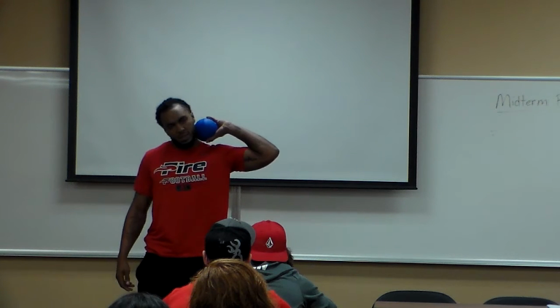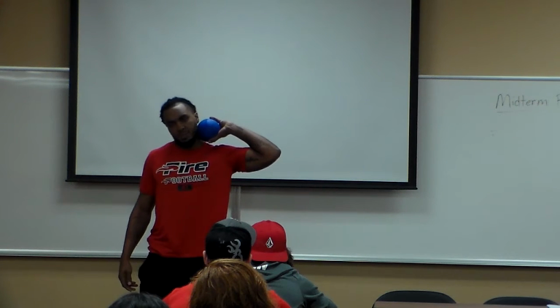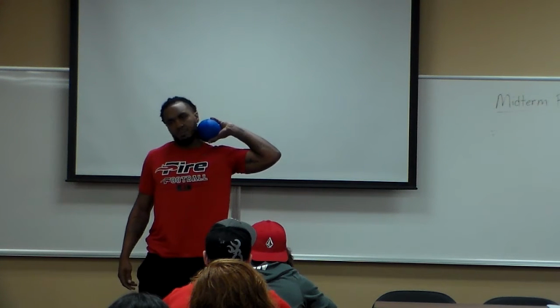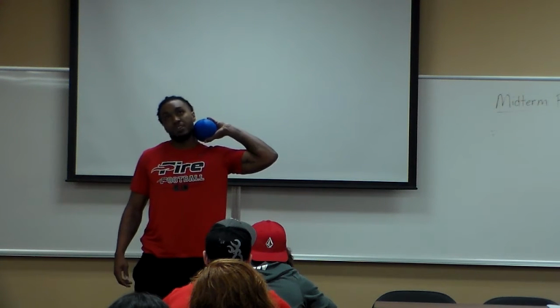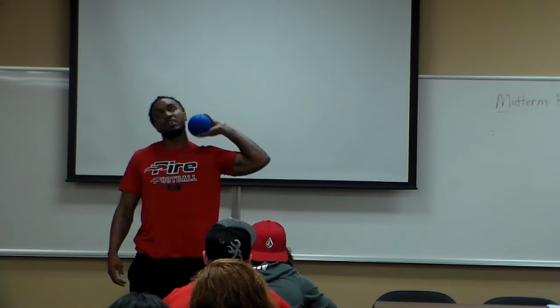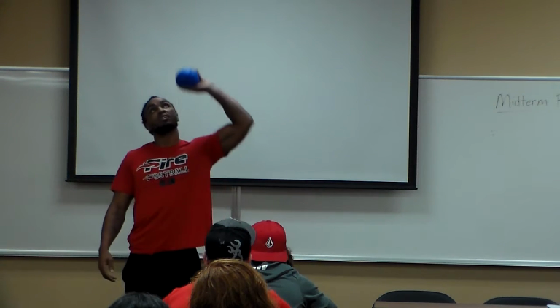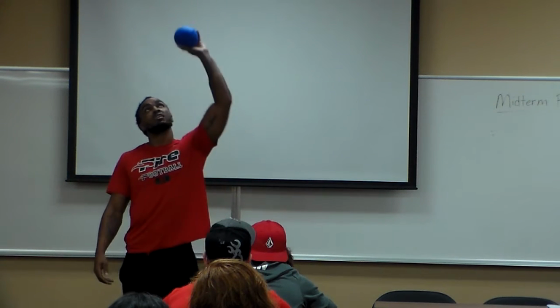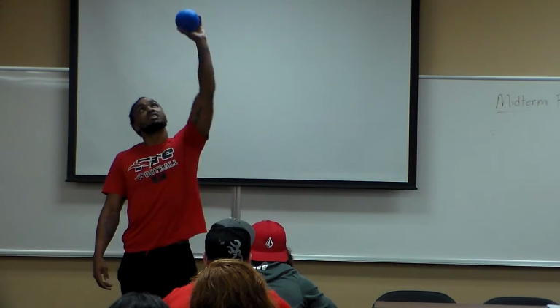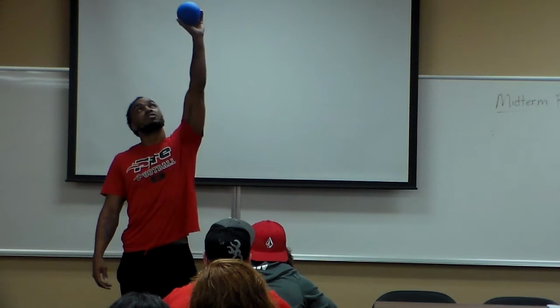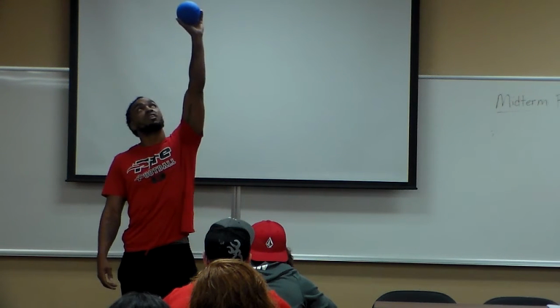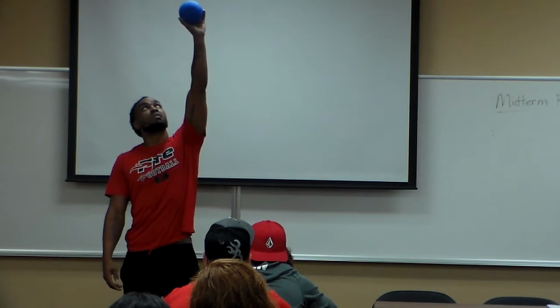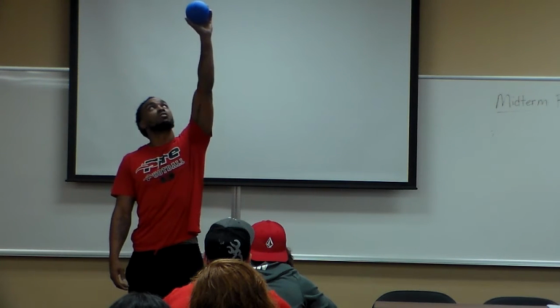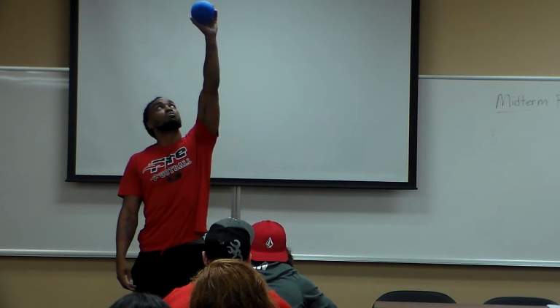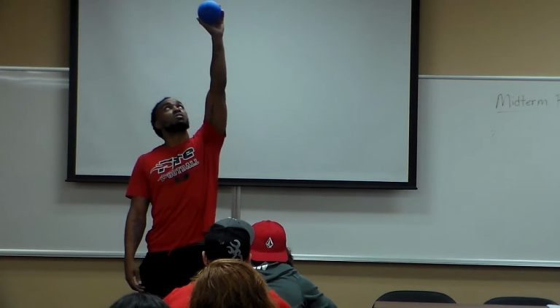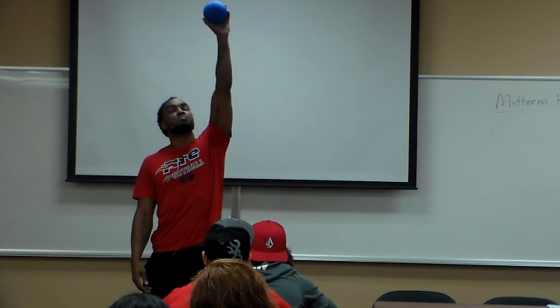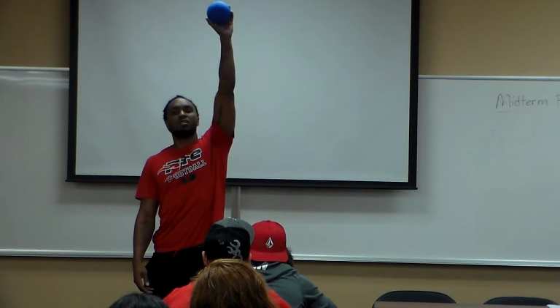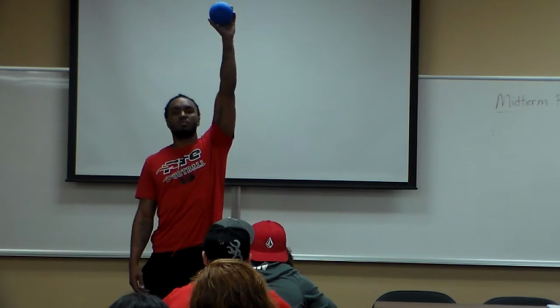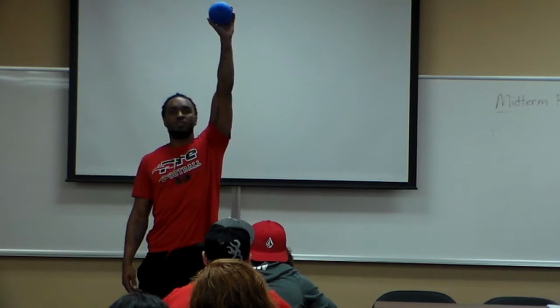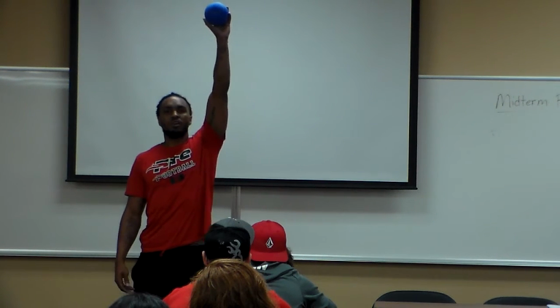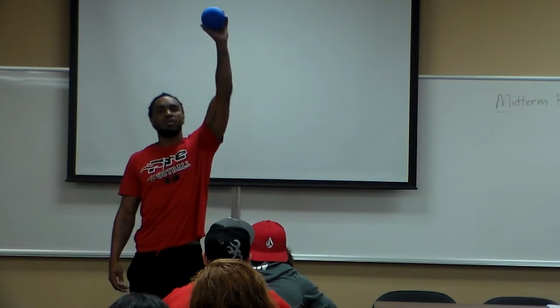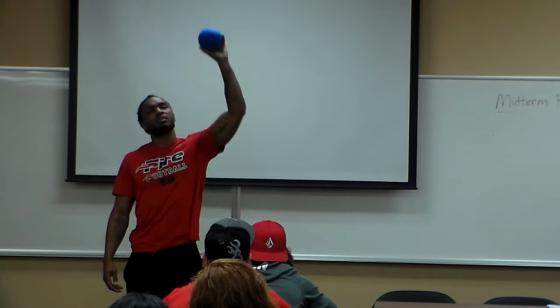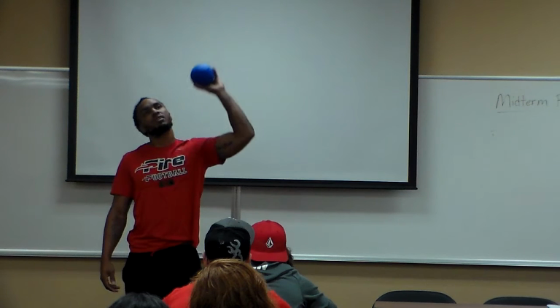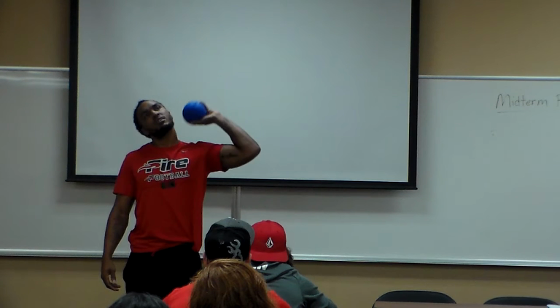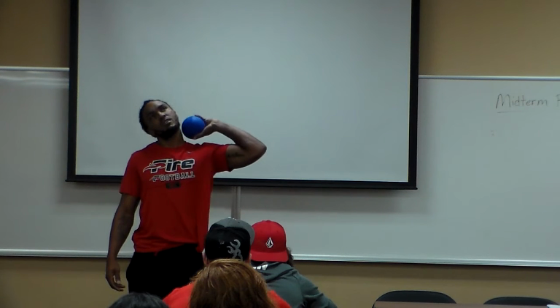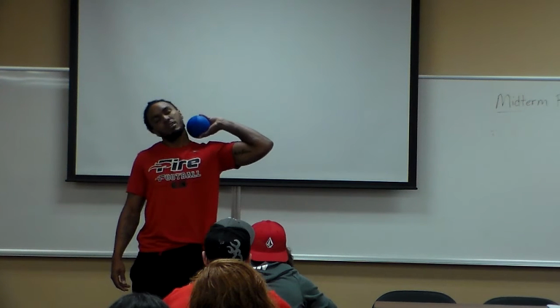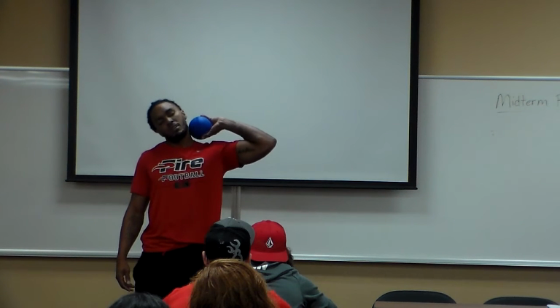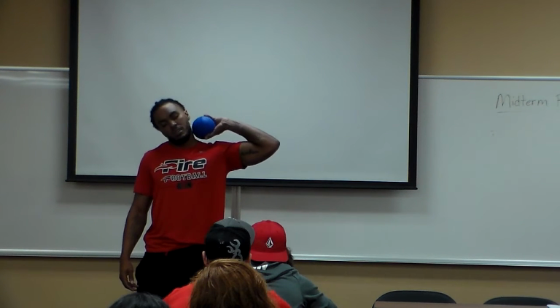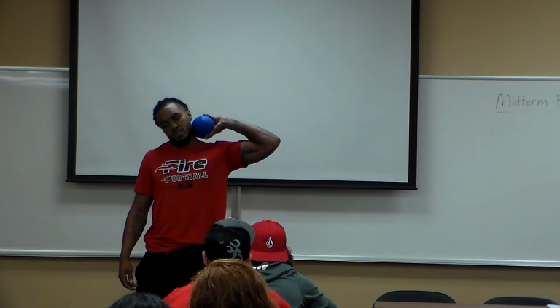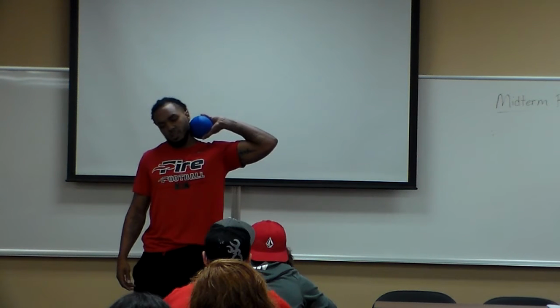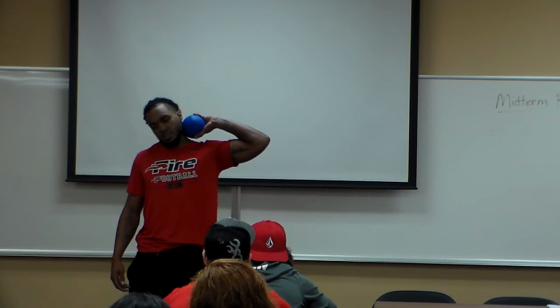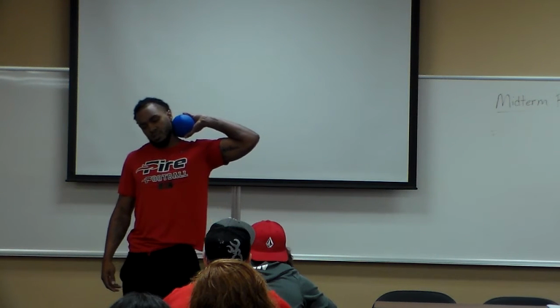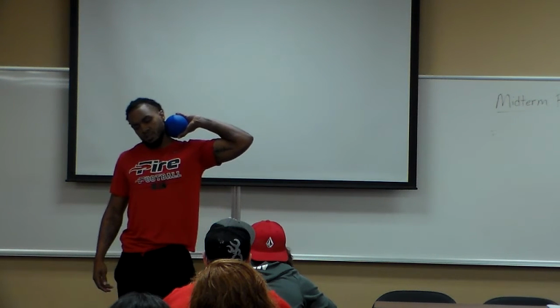And then to get yourself balanced, you want to just put it up over your neck. Just put it down.